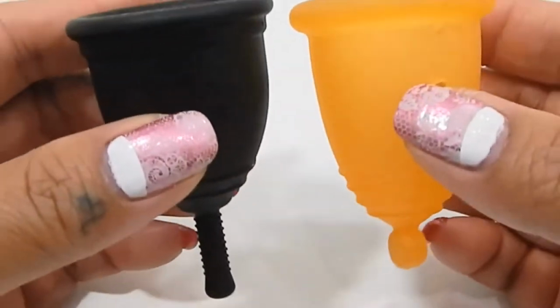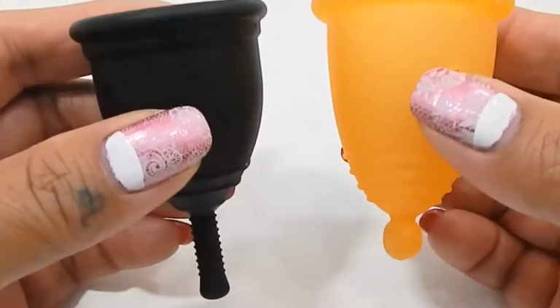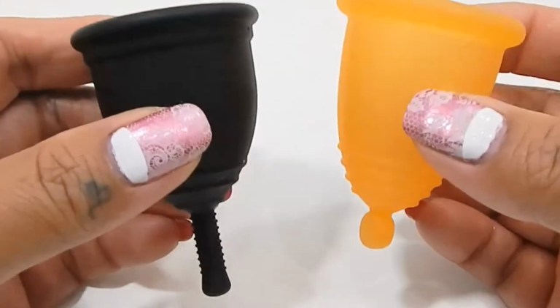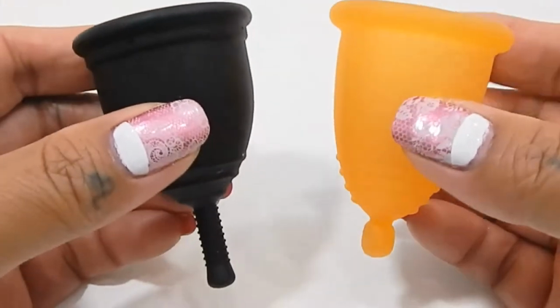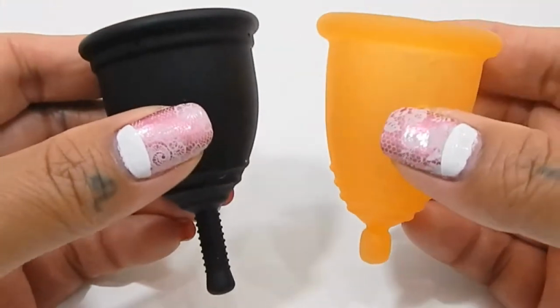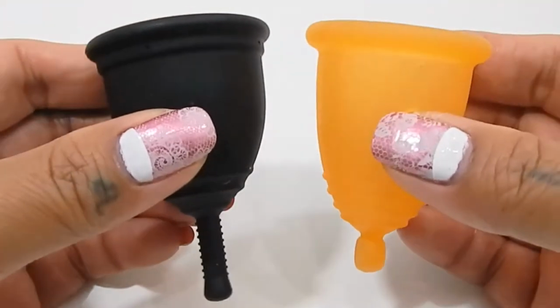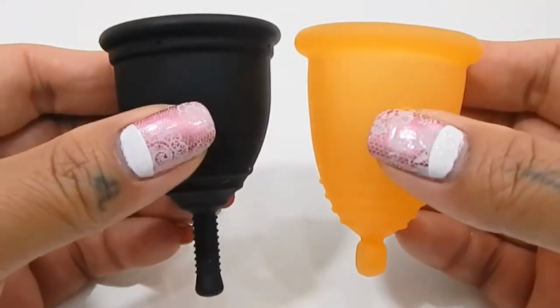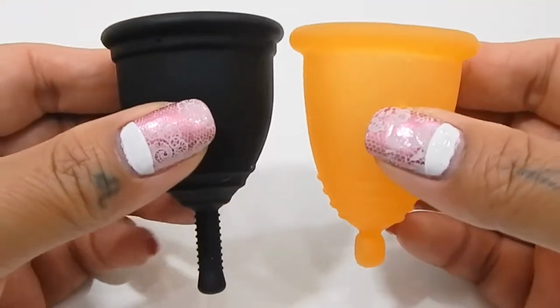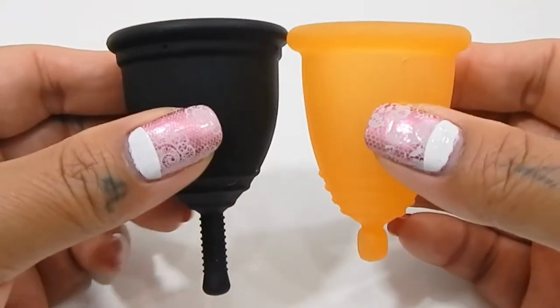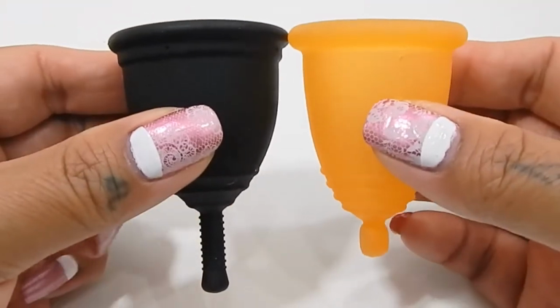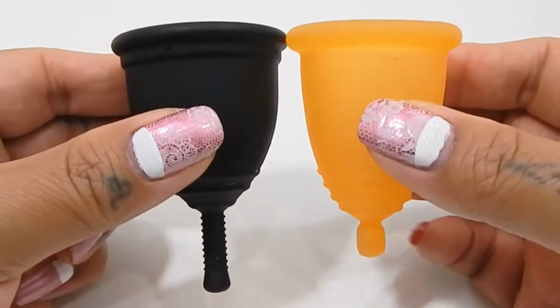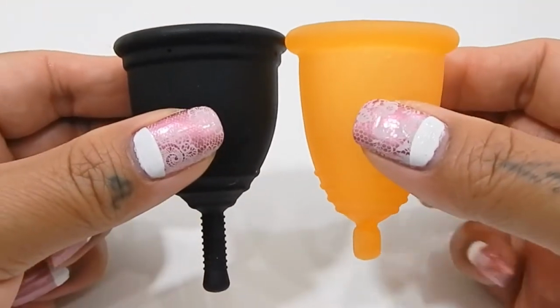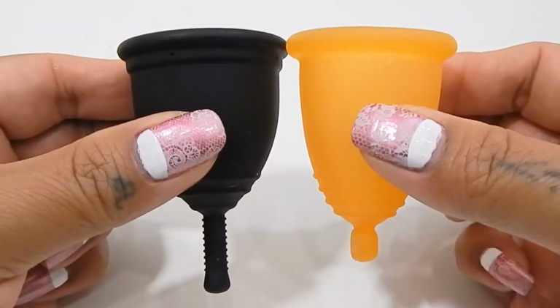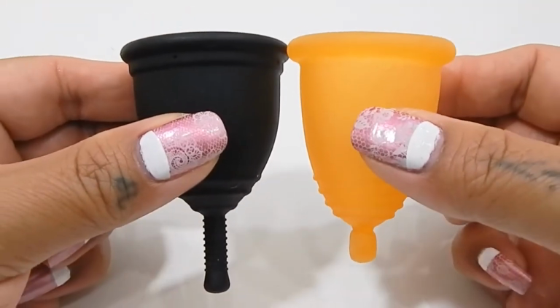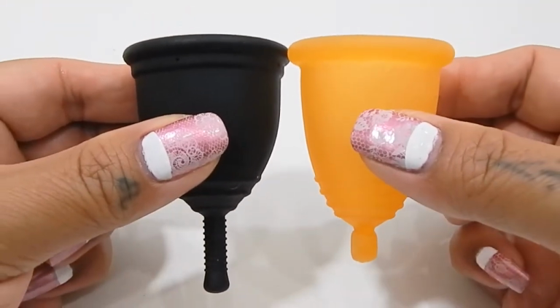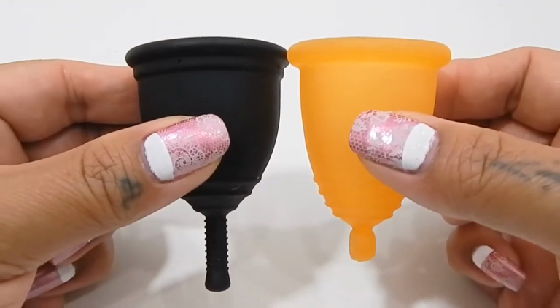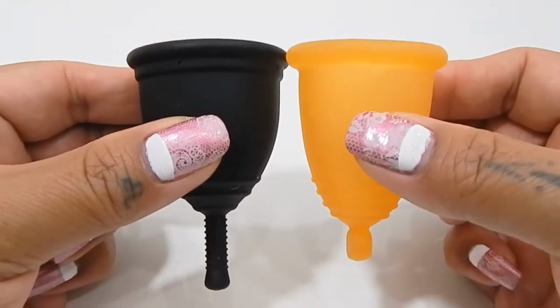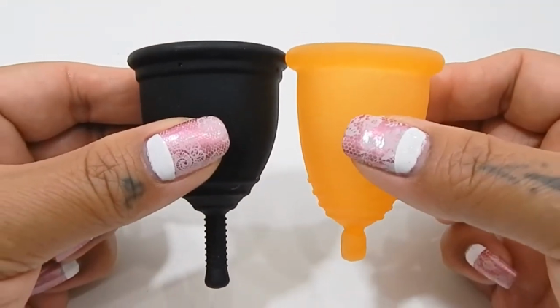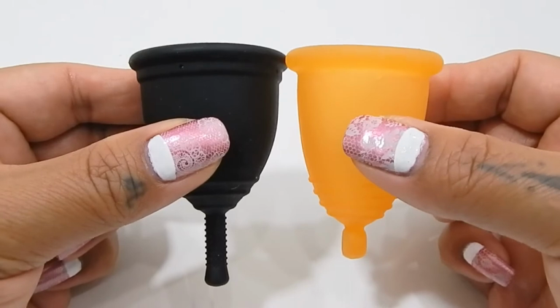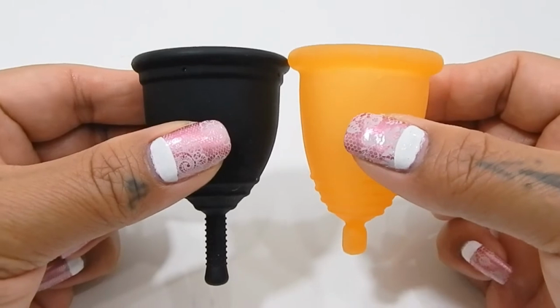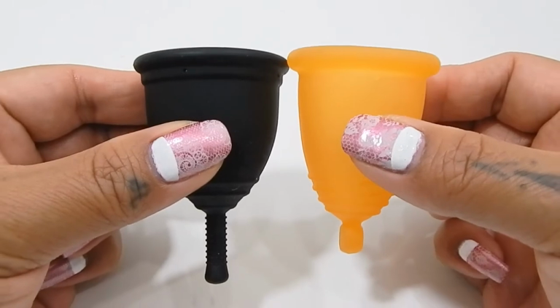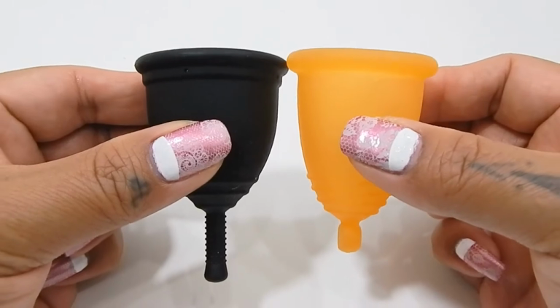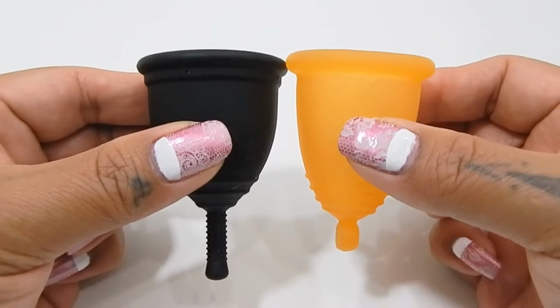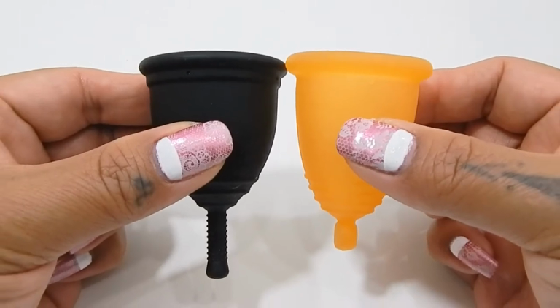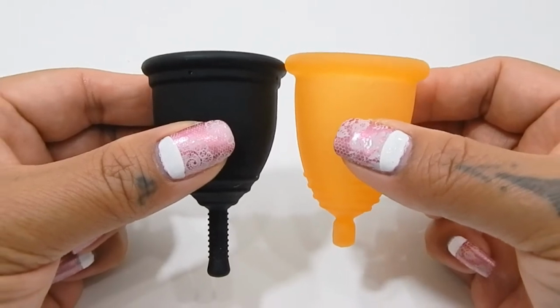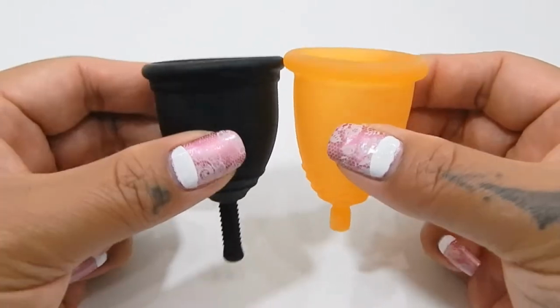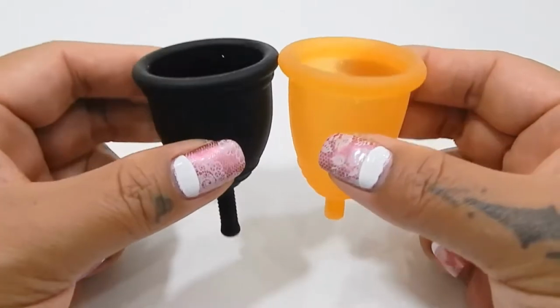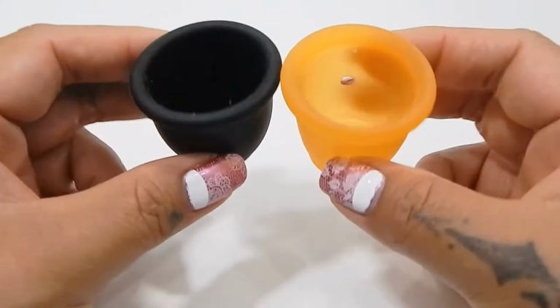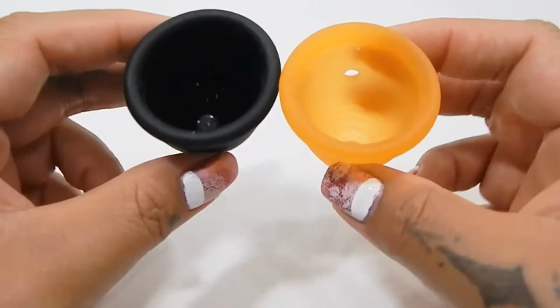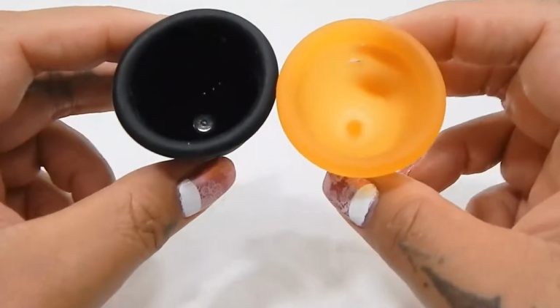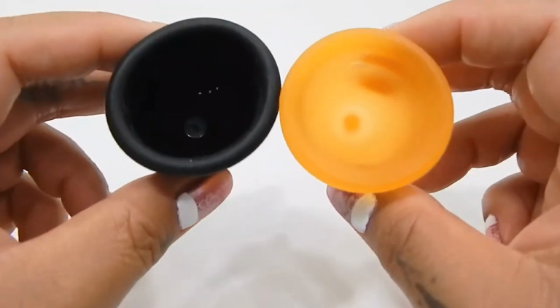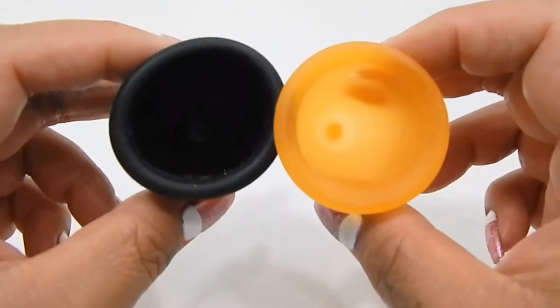I'm going to place both of these cups in the palms of my hands, give them a squish, swap hands, and give them a squish again, and then compare the rims.